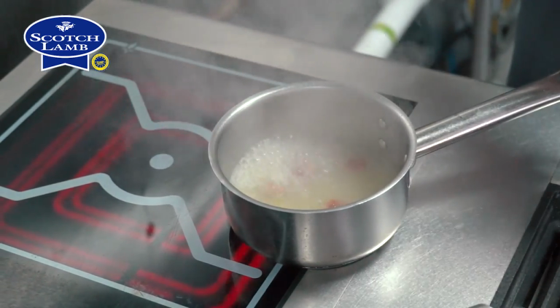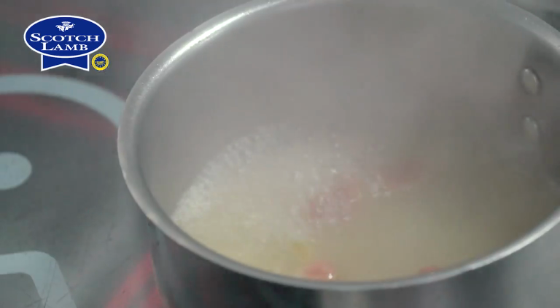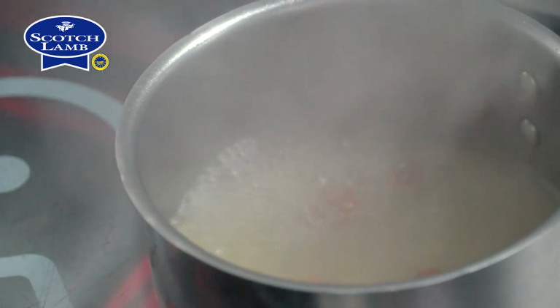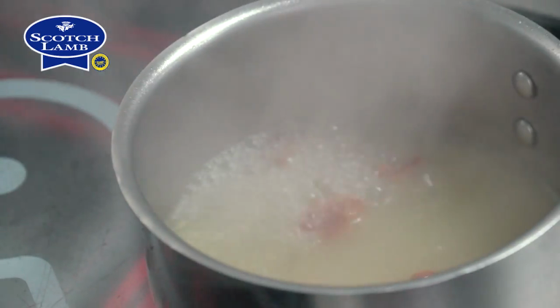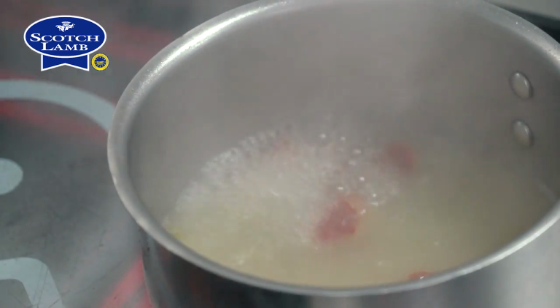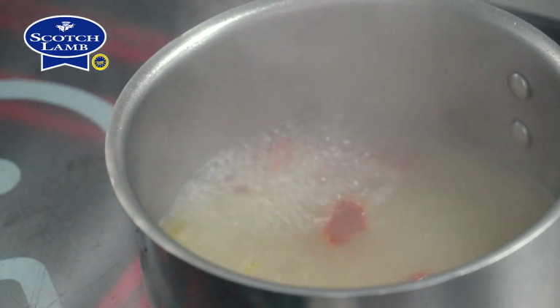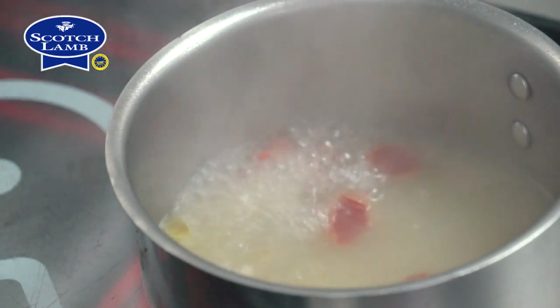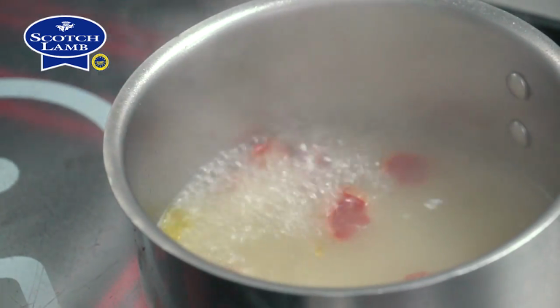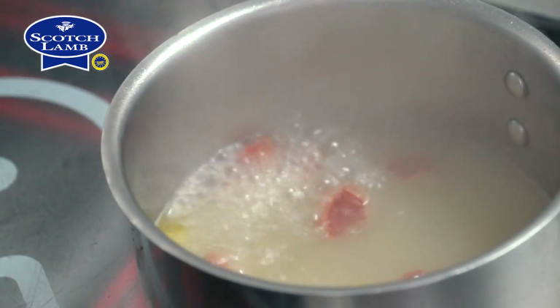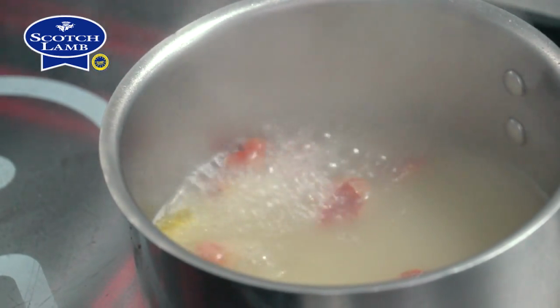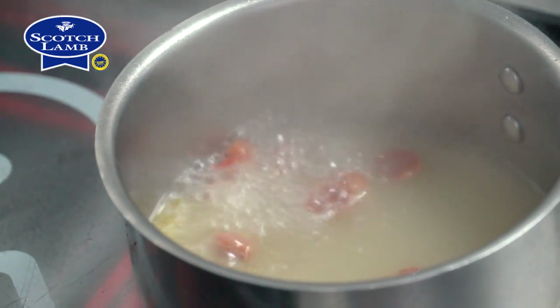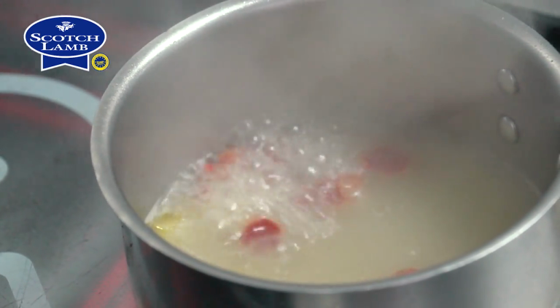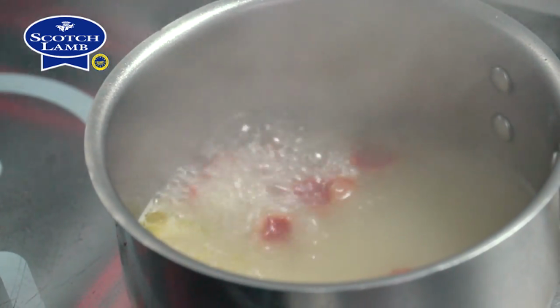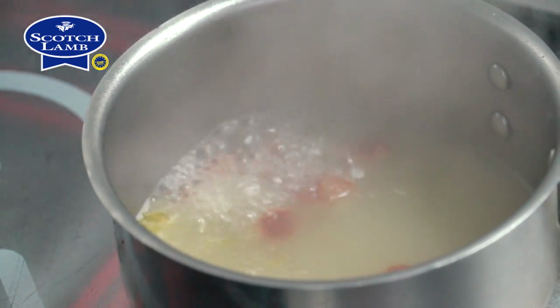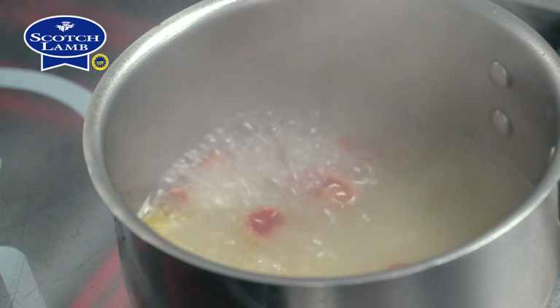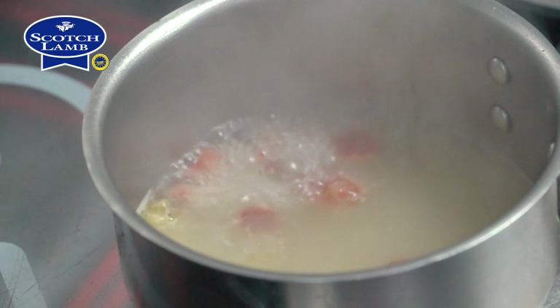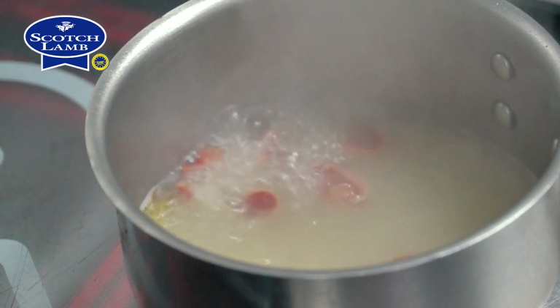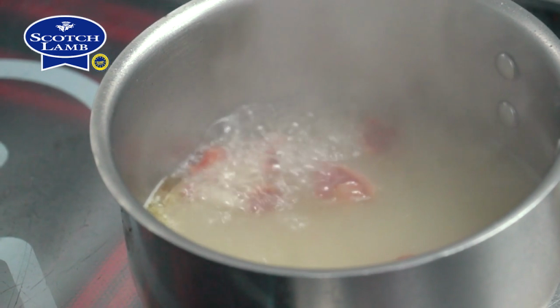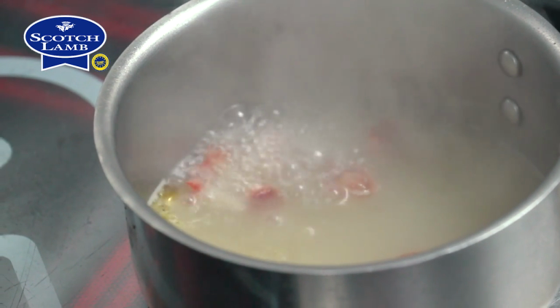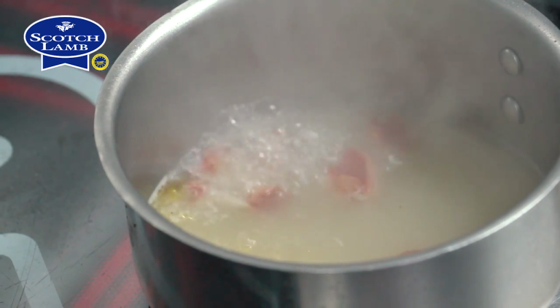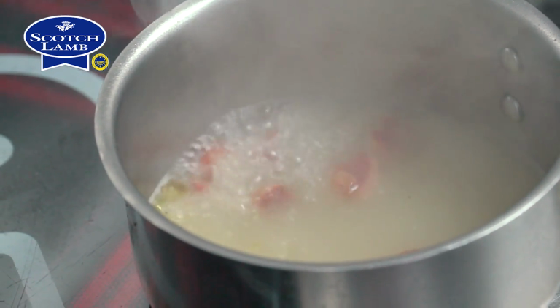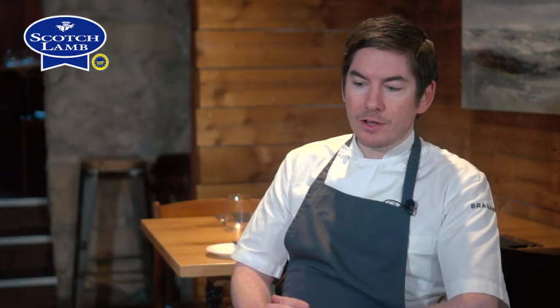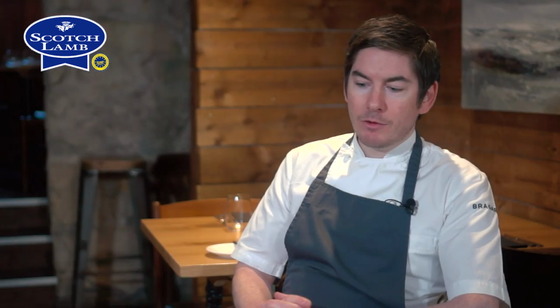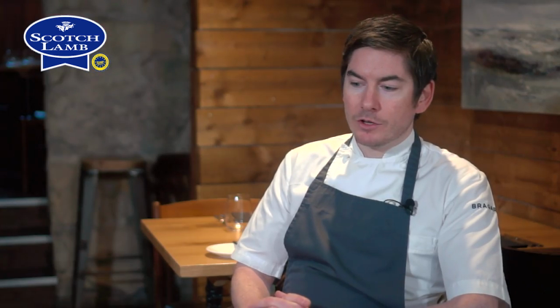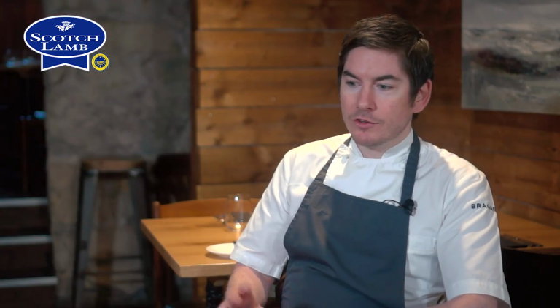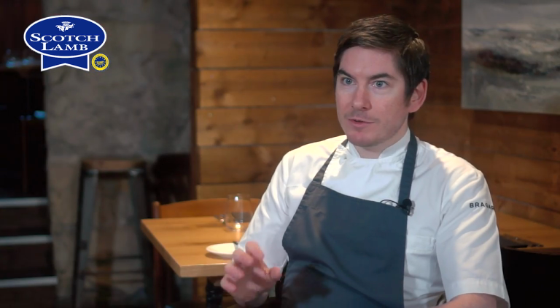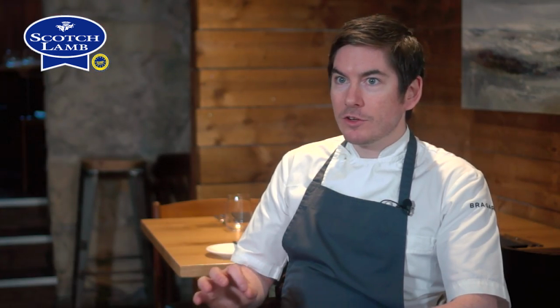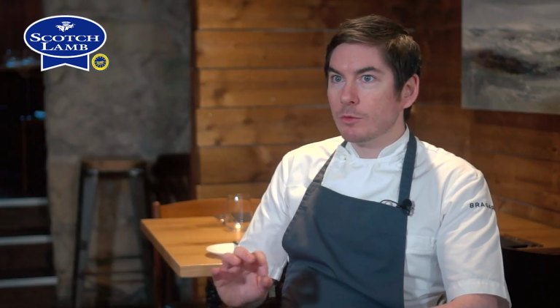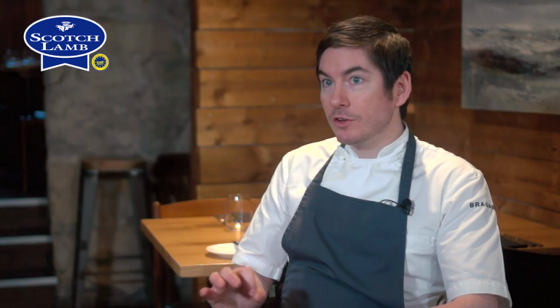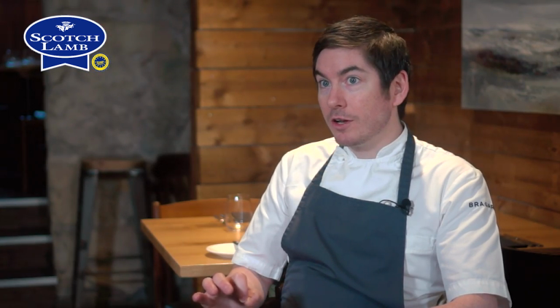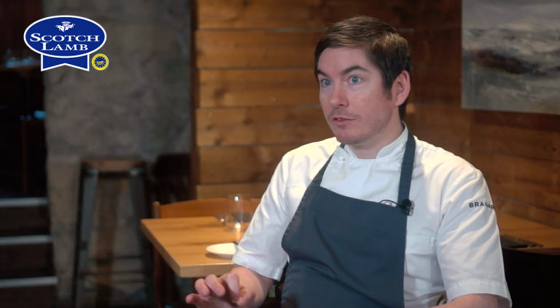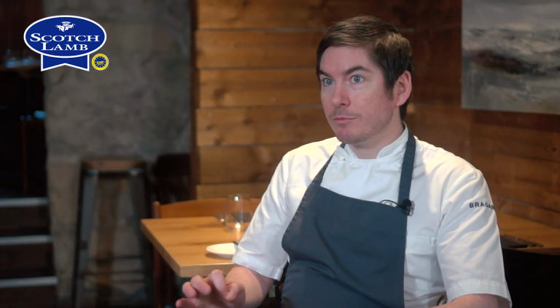Lastly we're going to cook the wild garlic shoots — brilliant this time of the year, just starting to come out. We're going to cook them in stock with the scarlet elf caps.